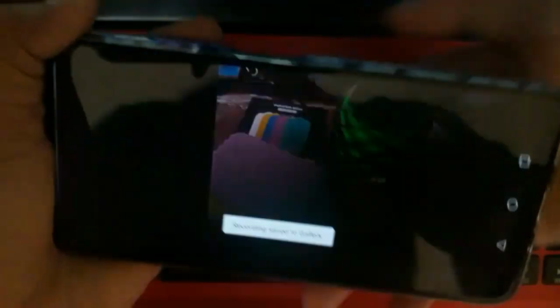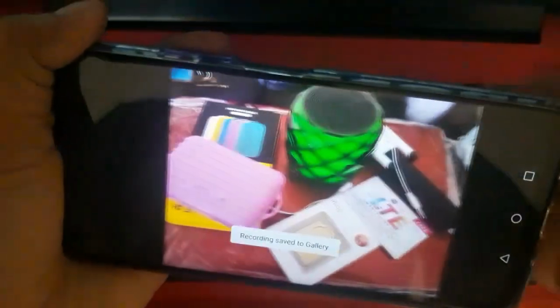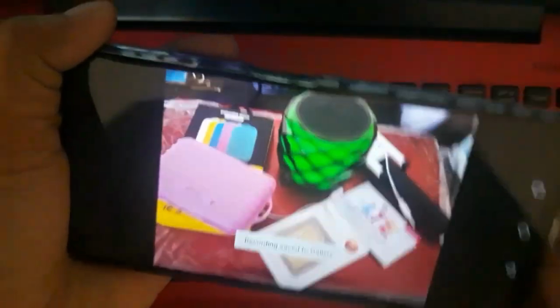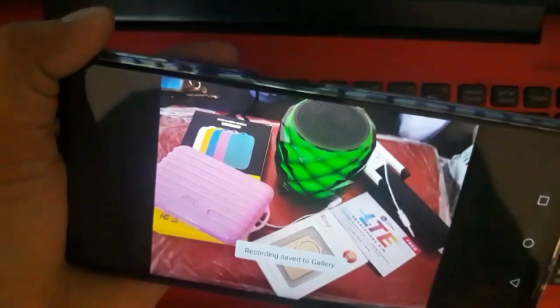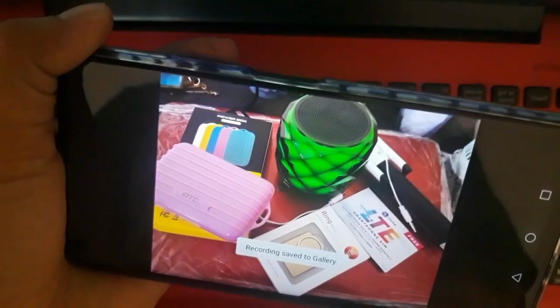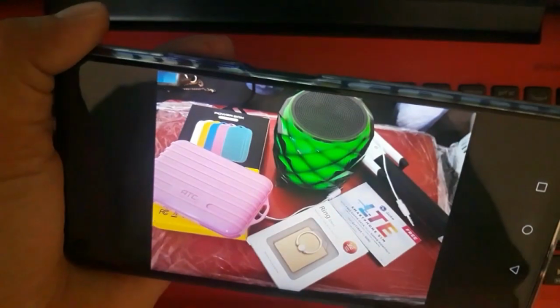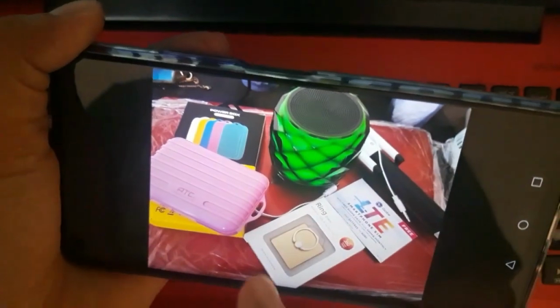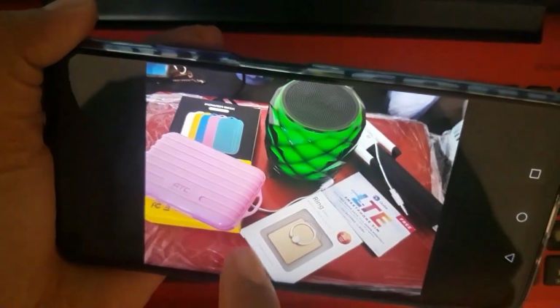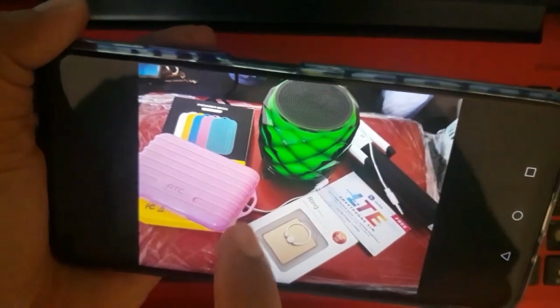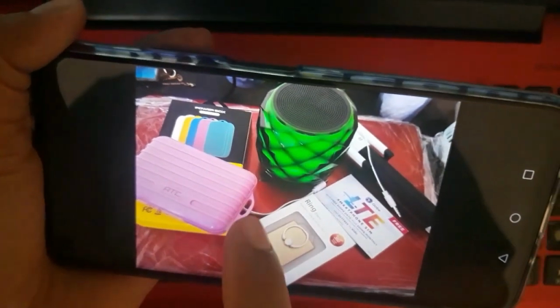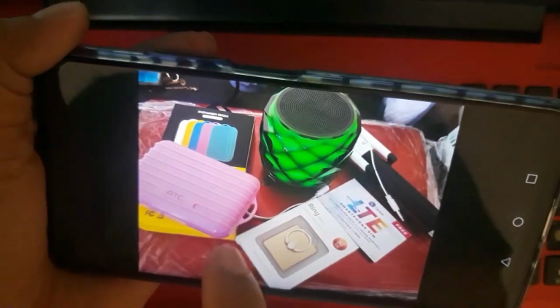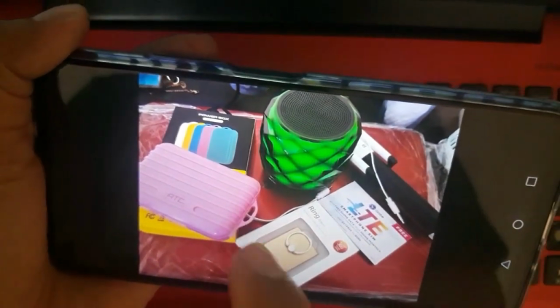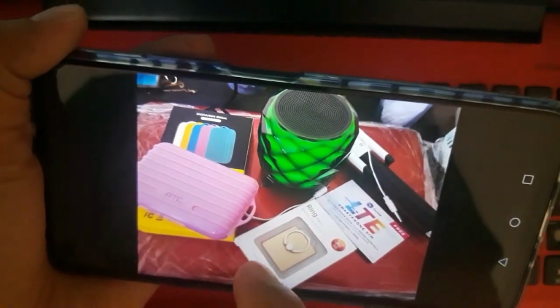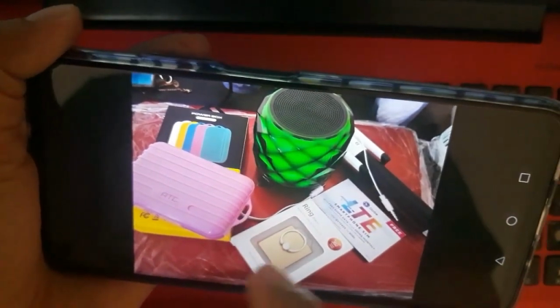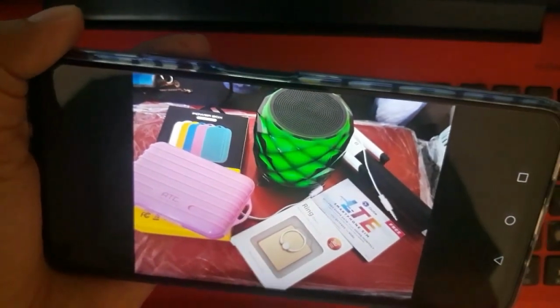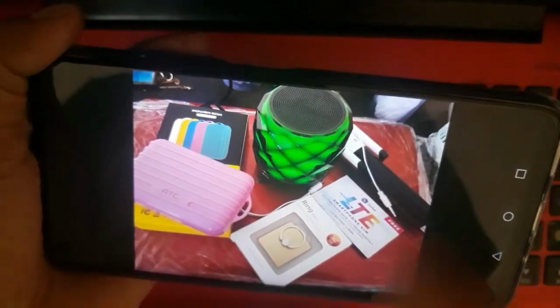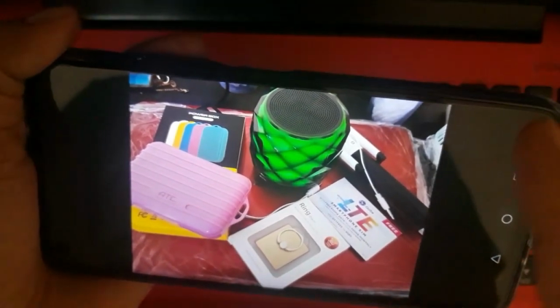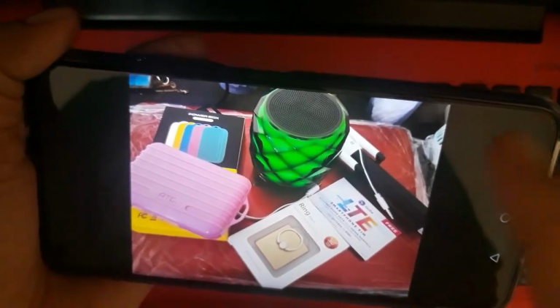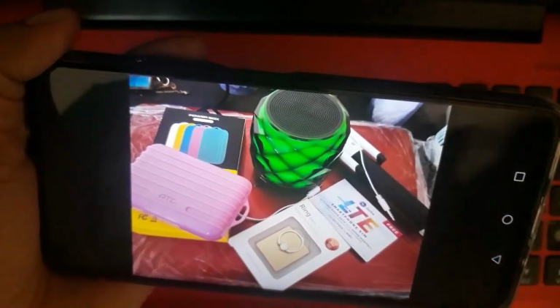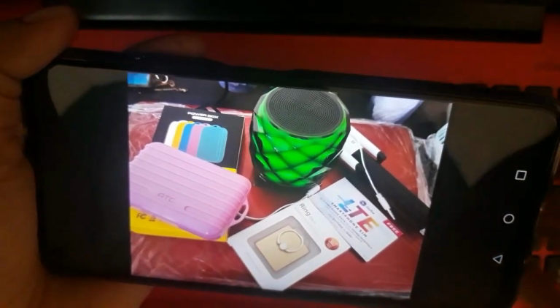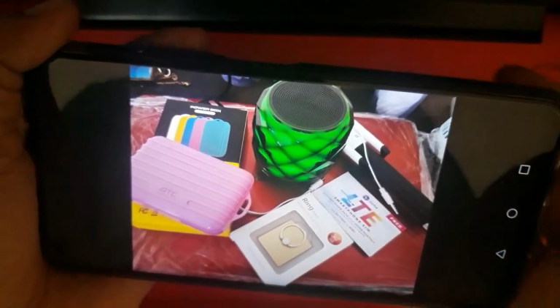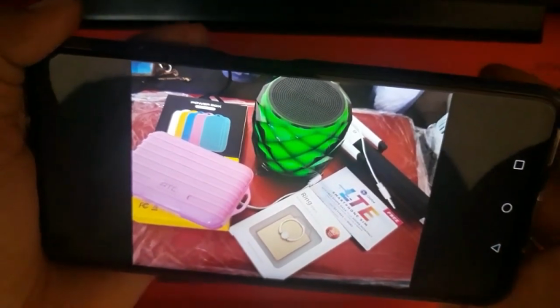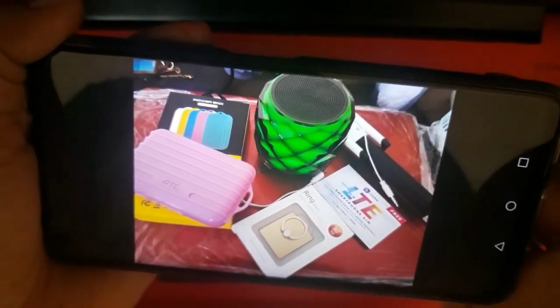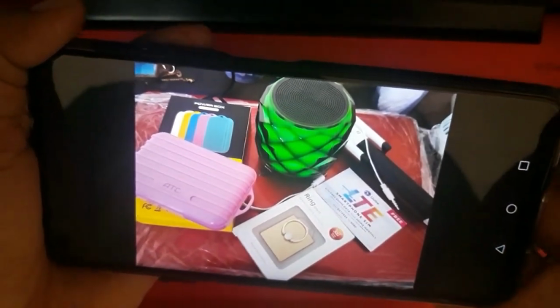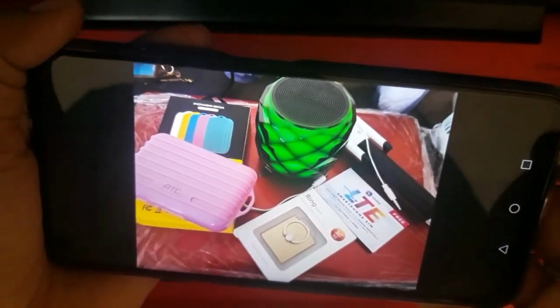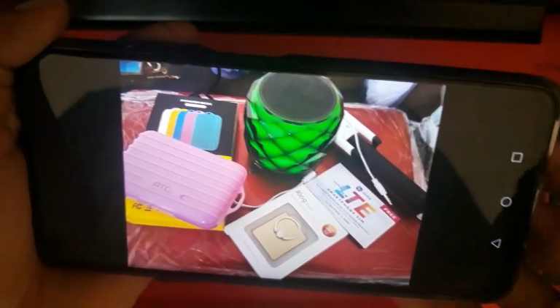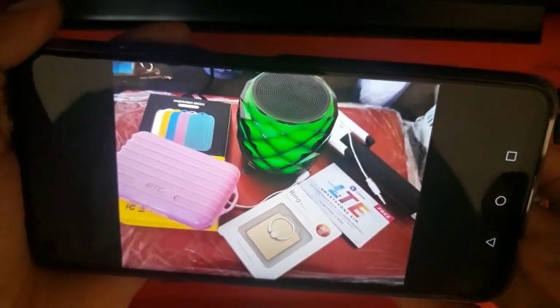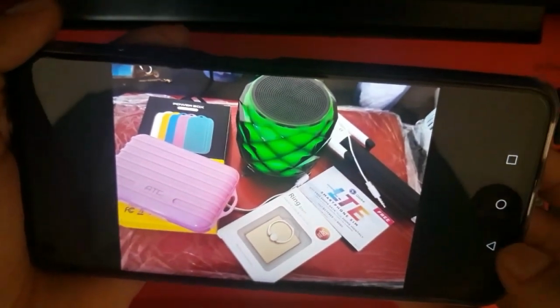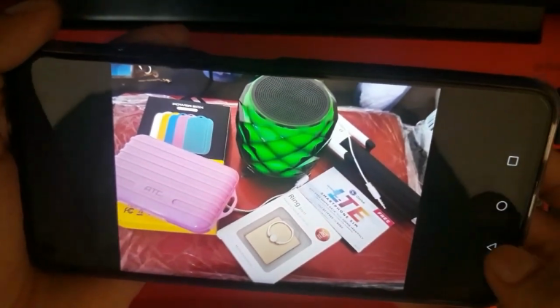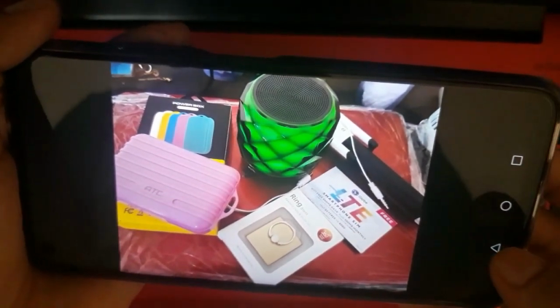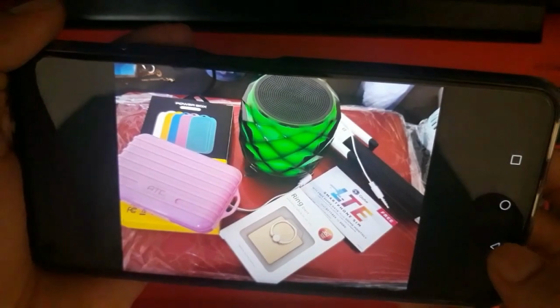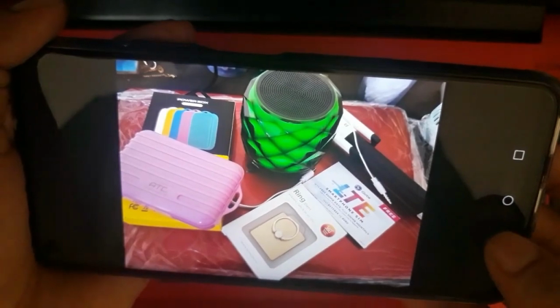You can see here the message about recording from gallery. So let's check in our gallery.